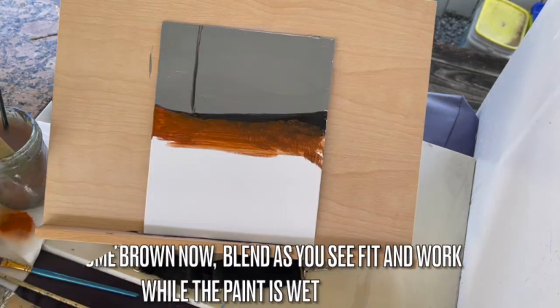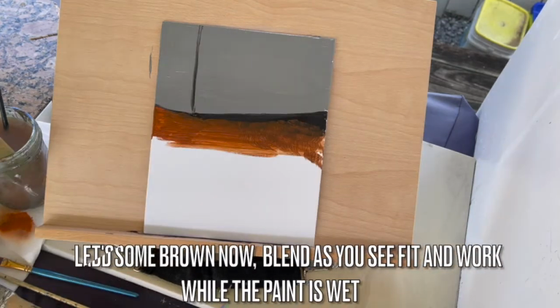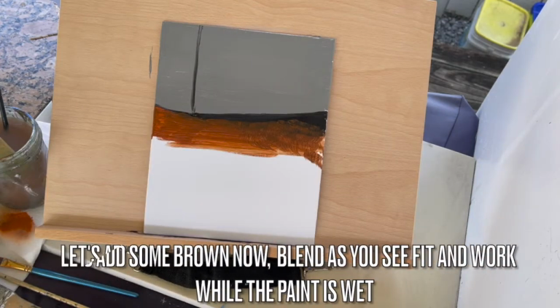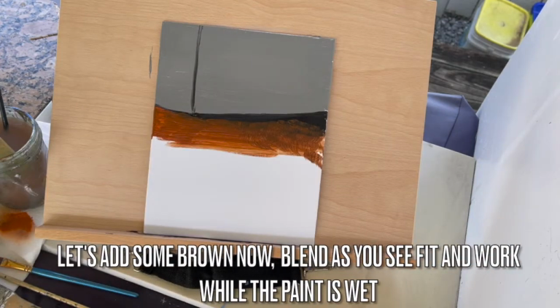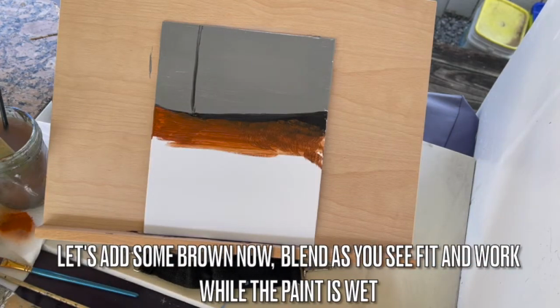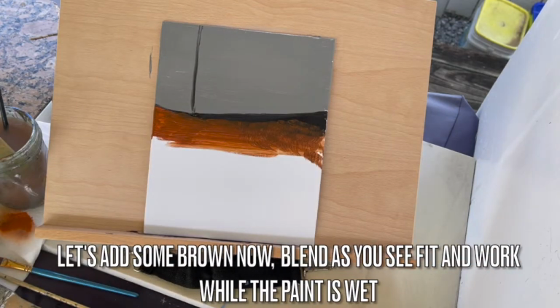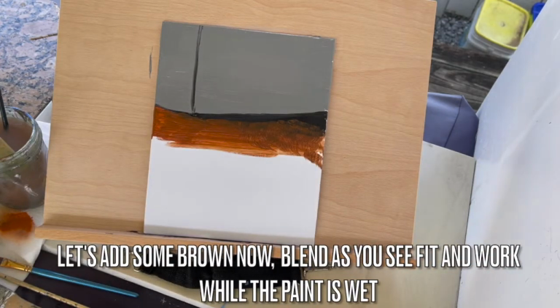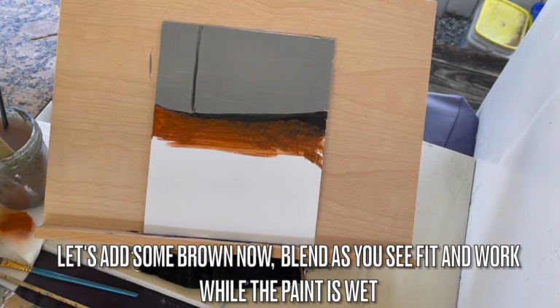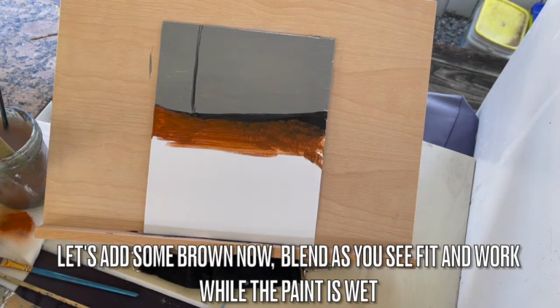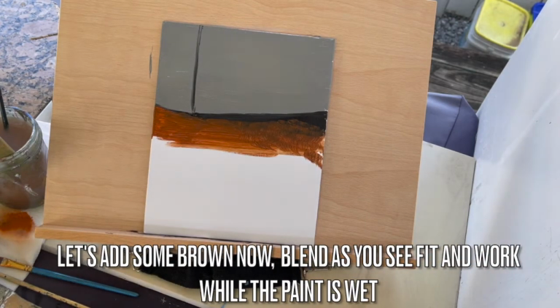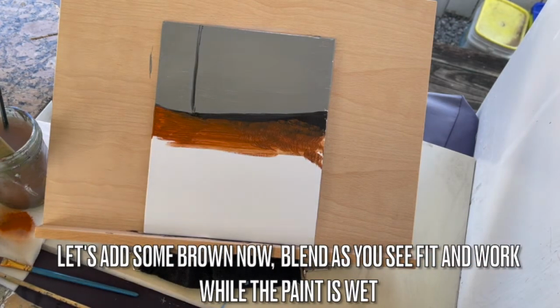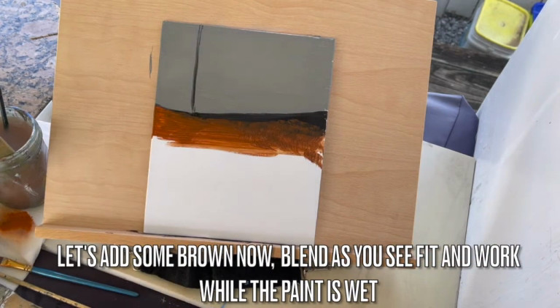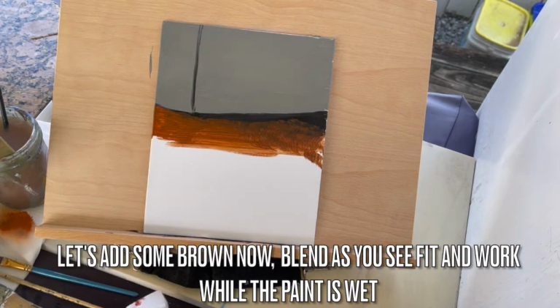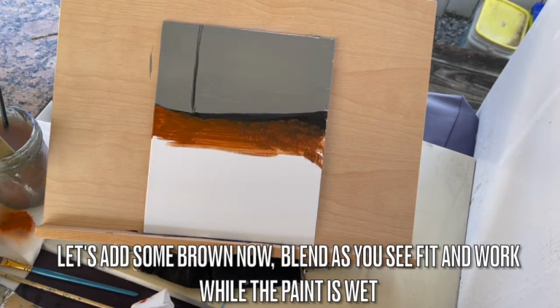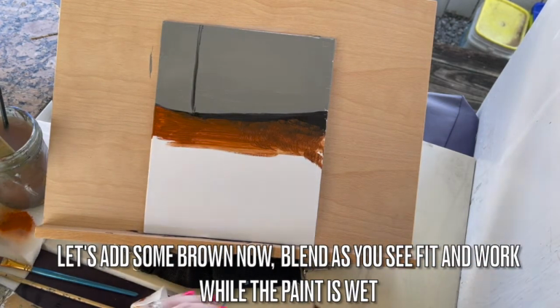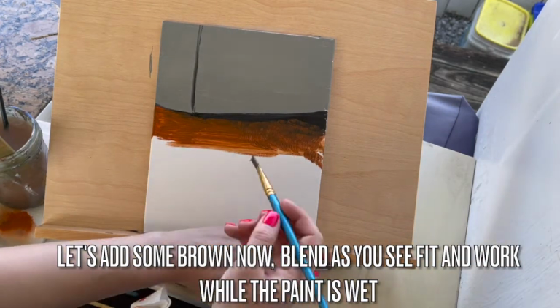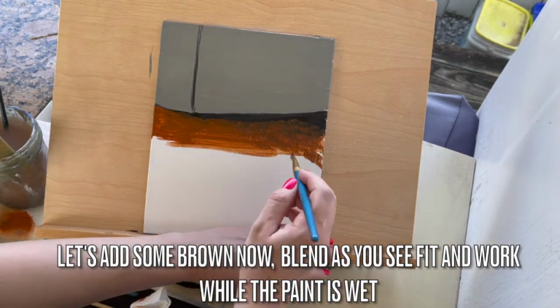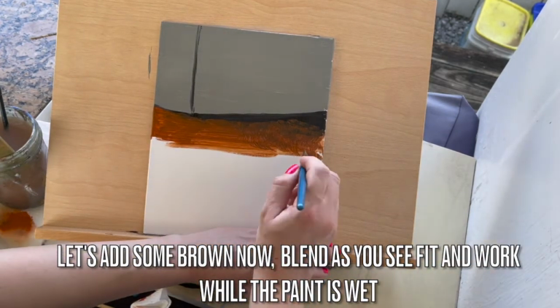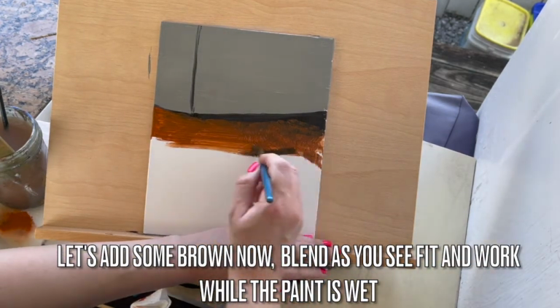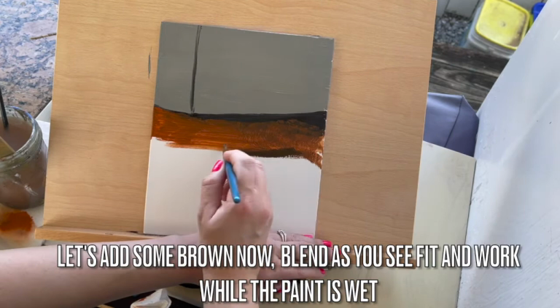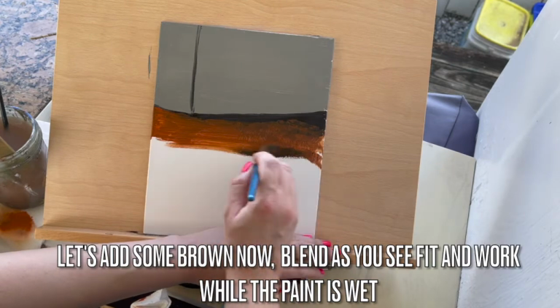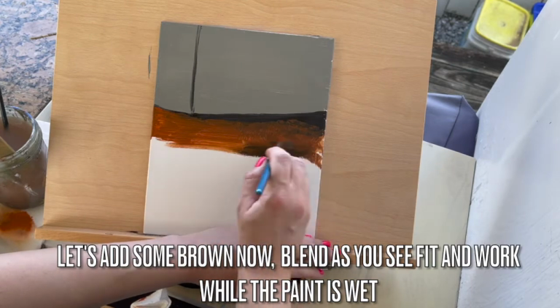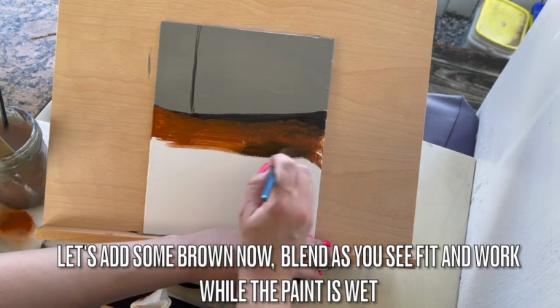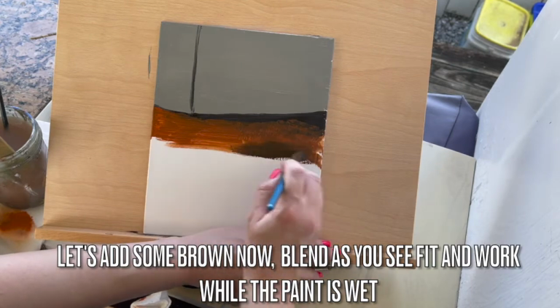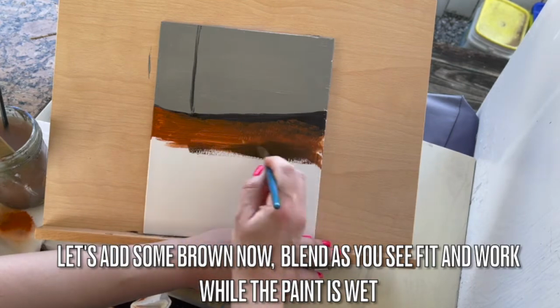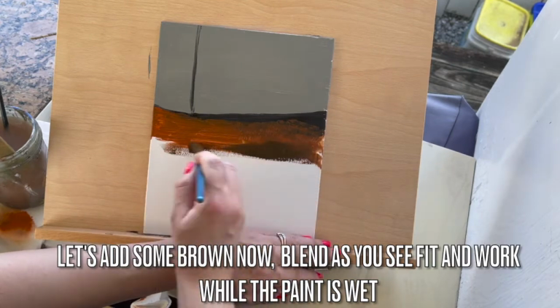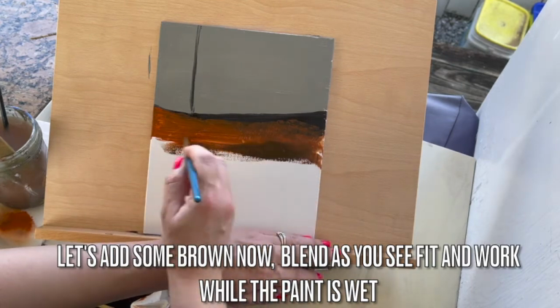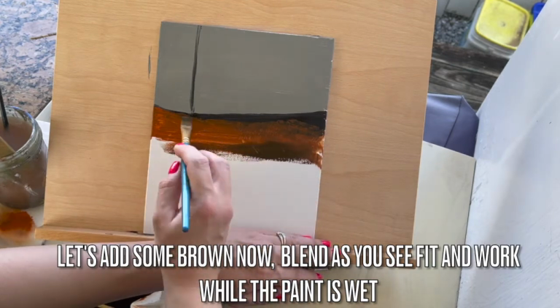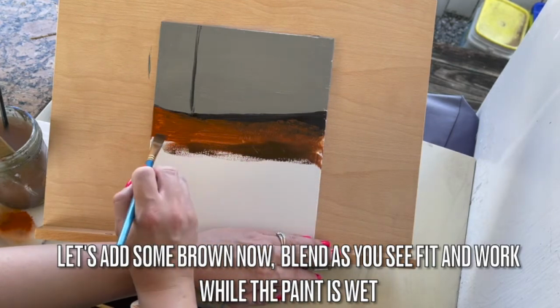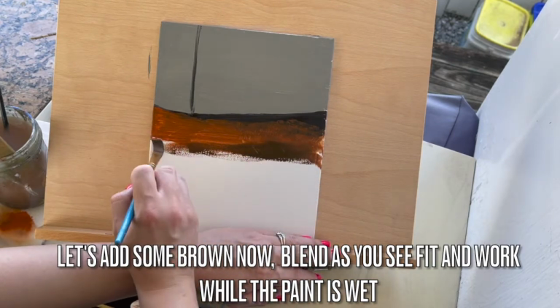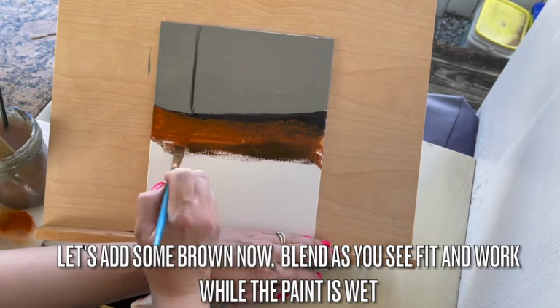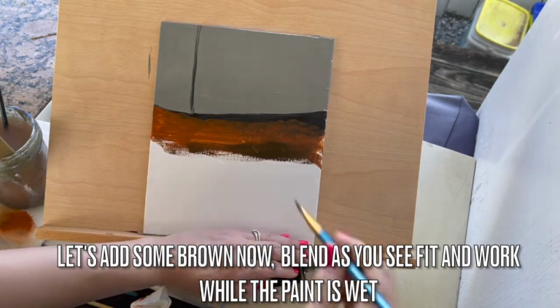Let's add some brown to the mix now. Blend as you see fit and work while the paint is wet. Cover the rest of the canvas.